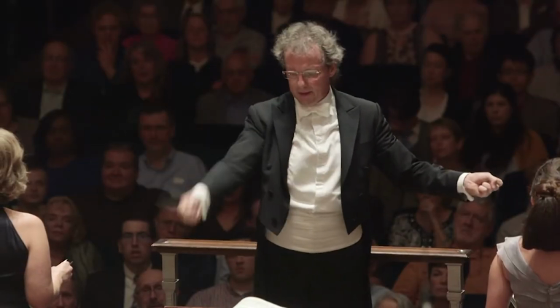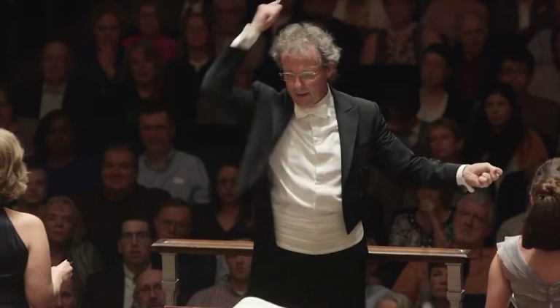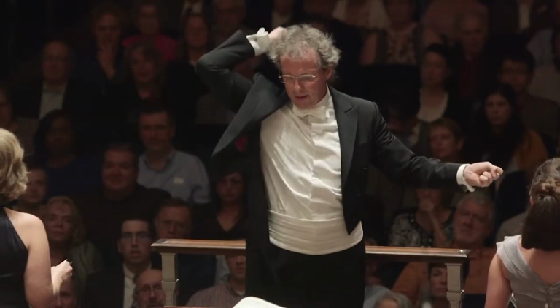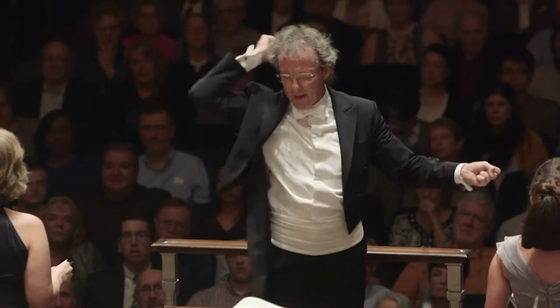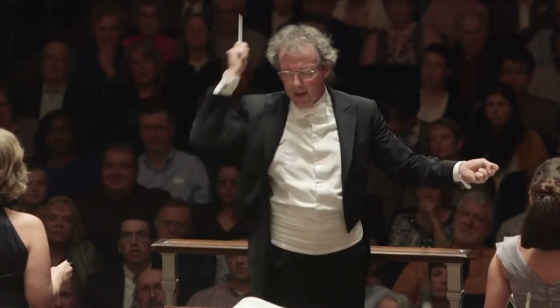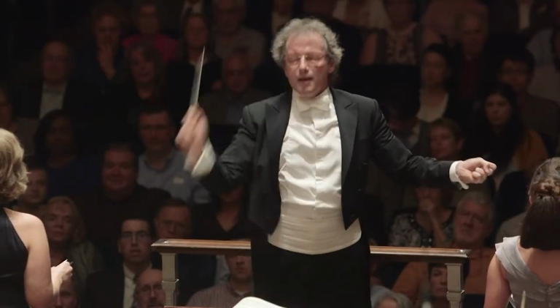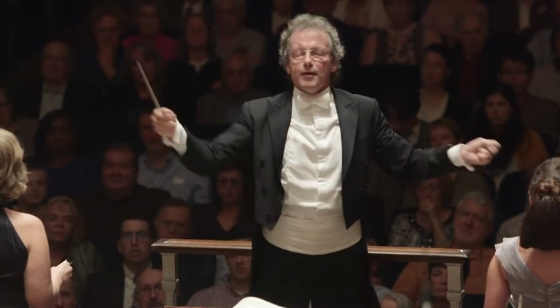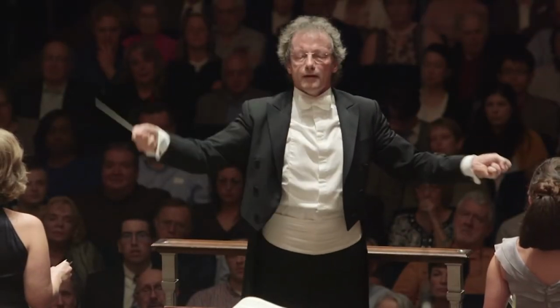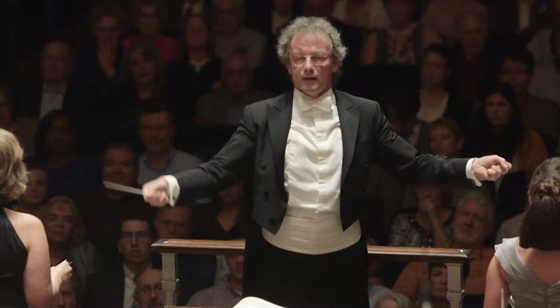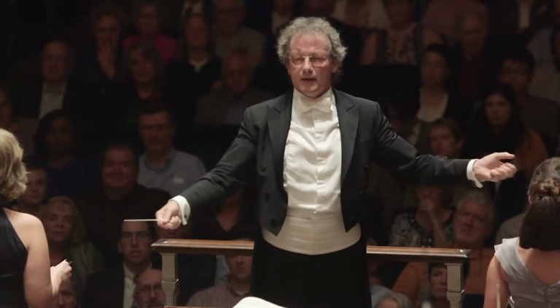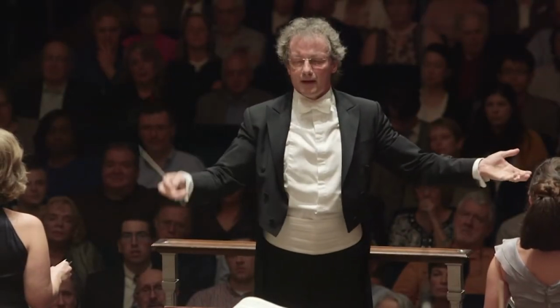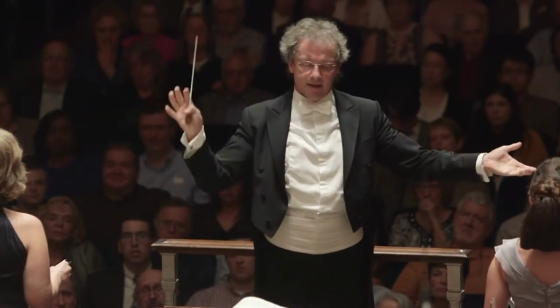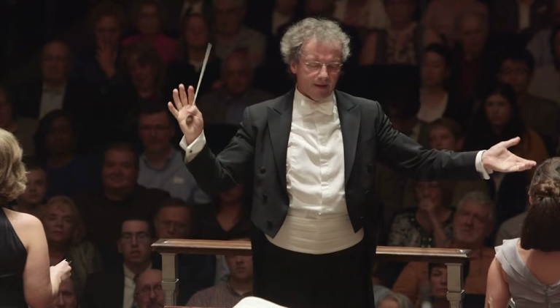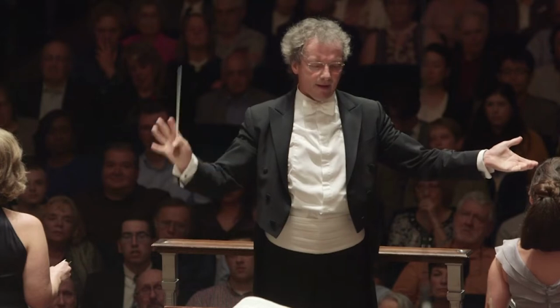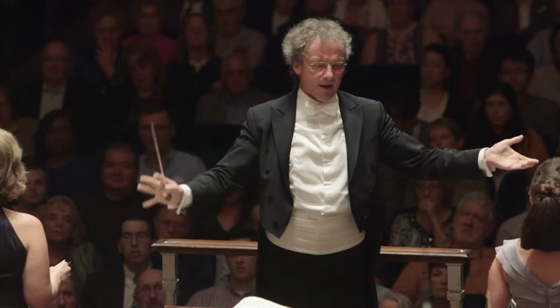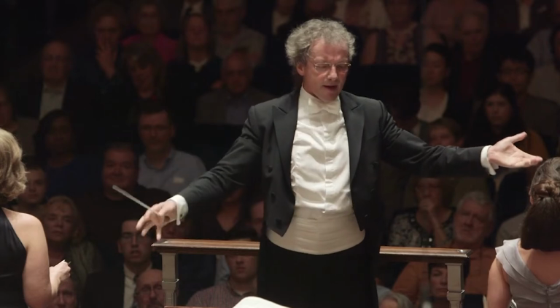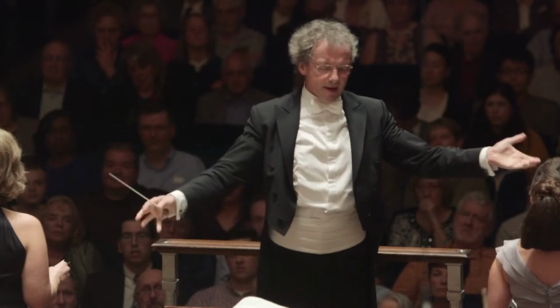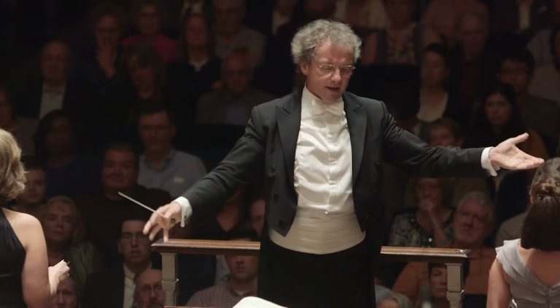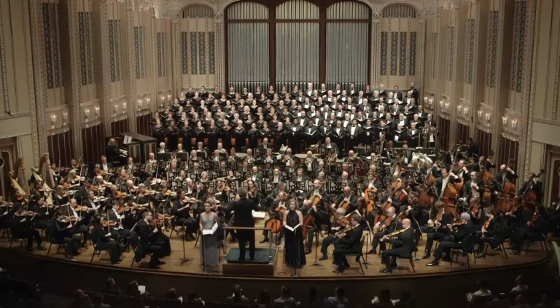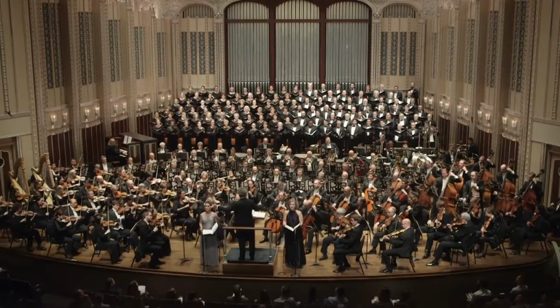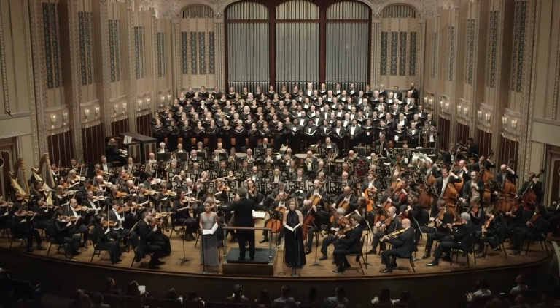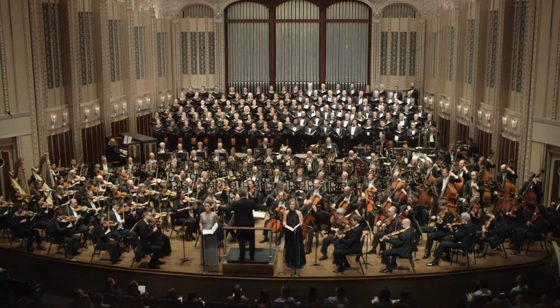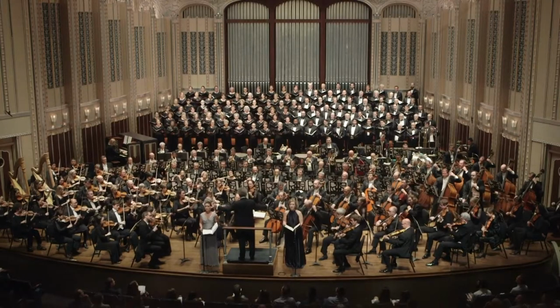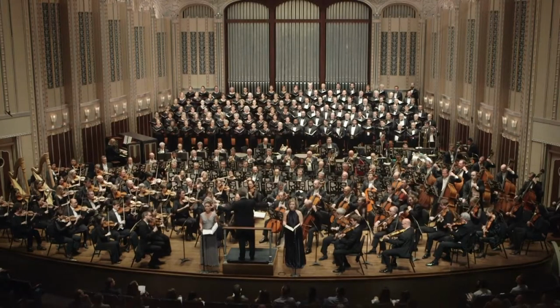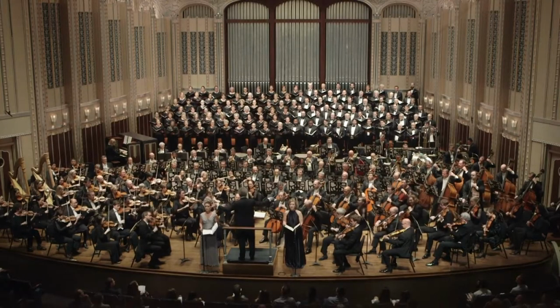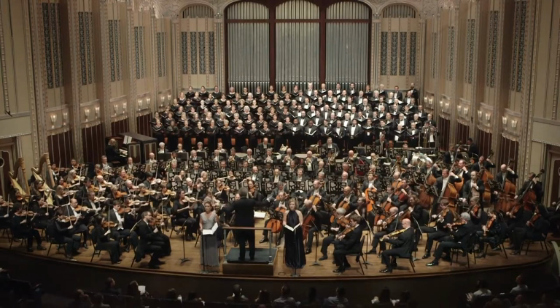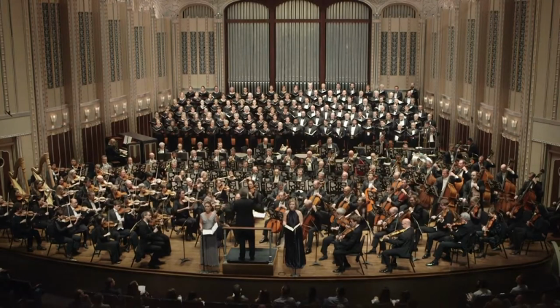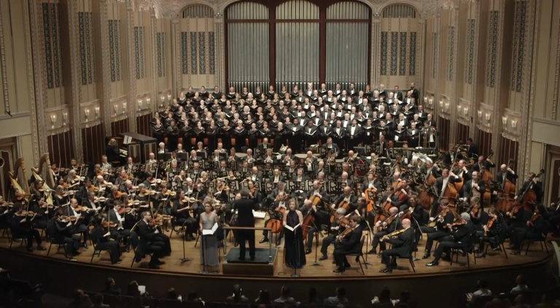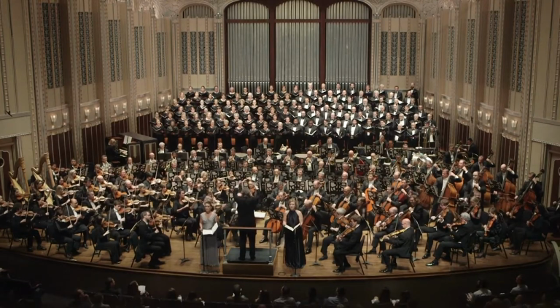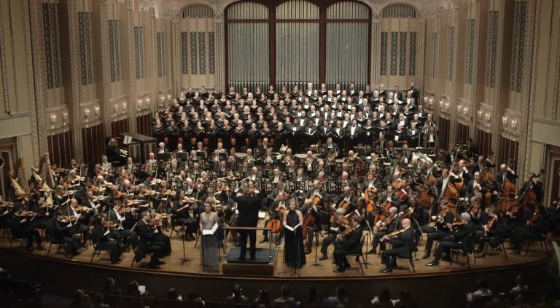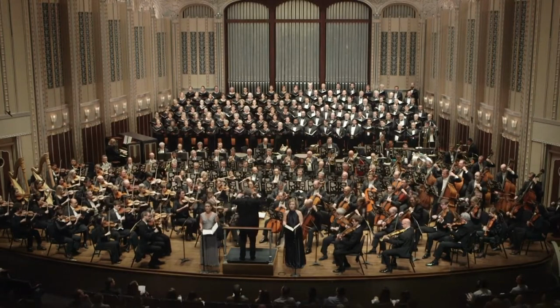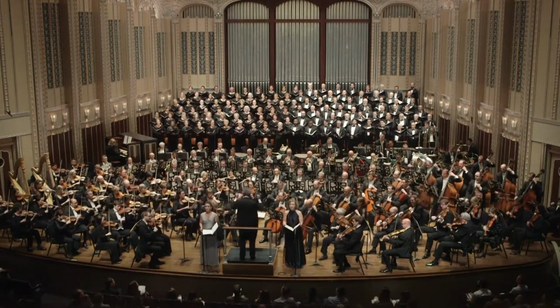I hope this video showed you some of the ways you can experience America's best orchestra.